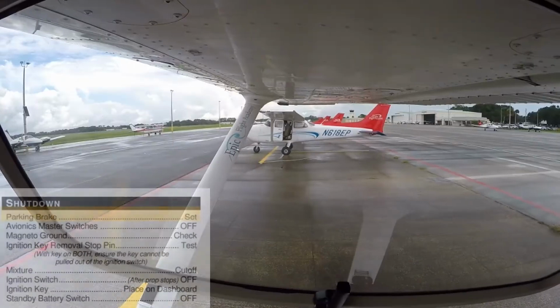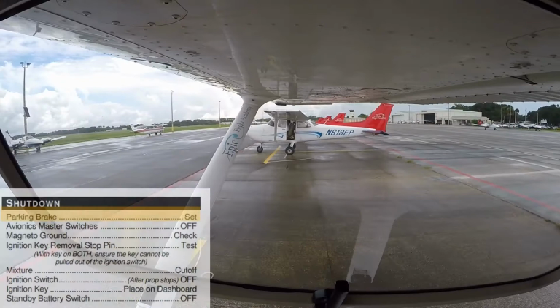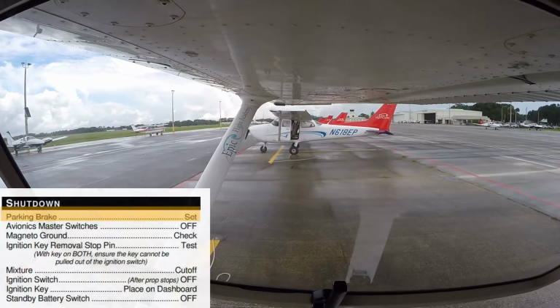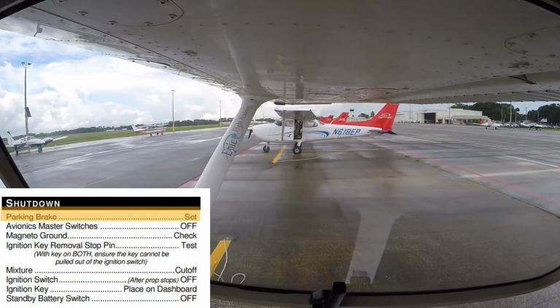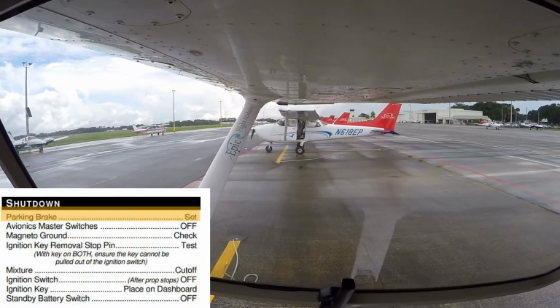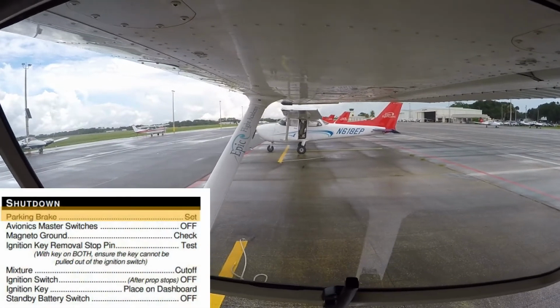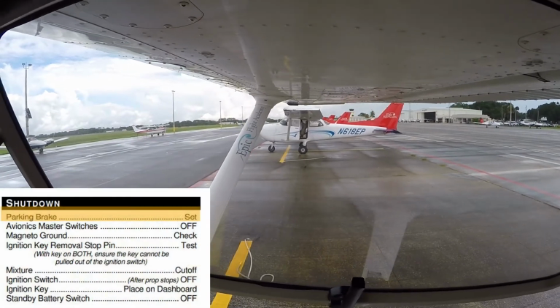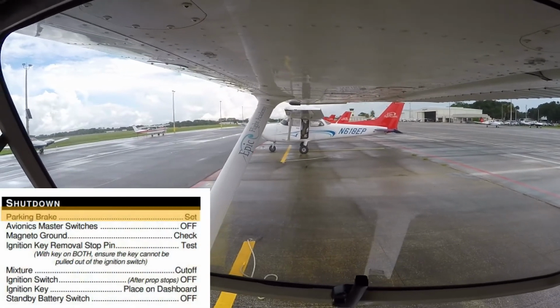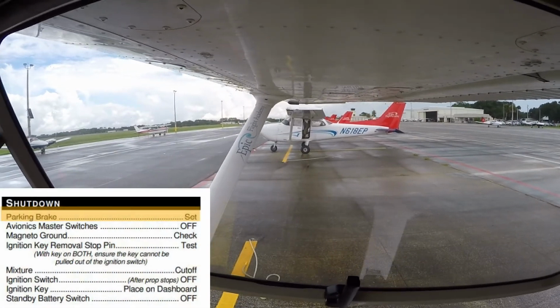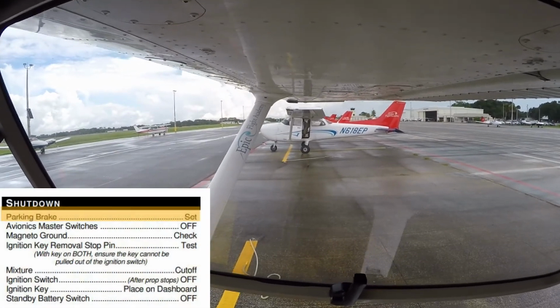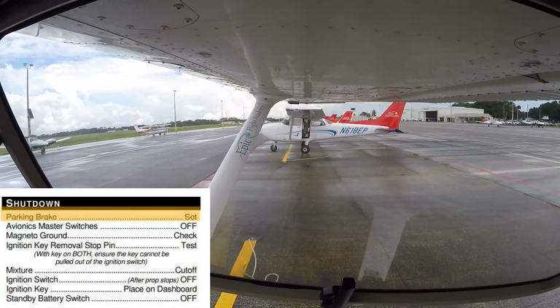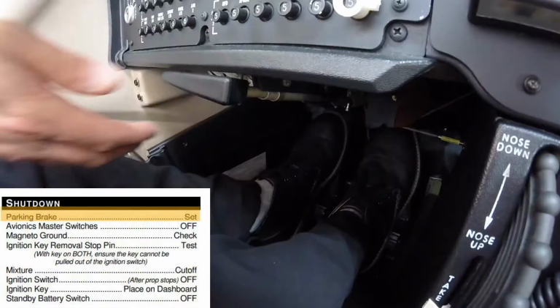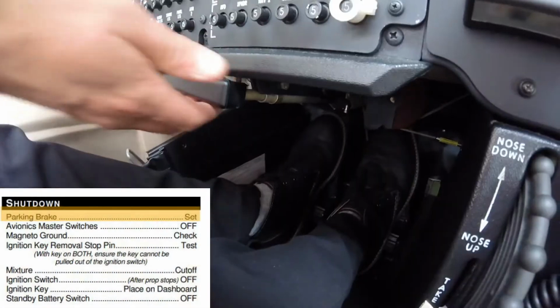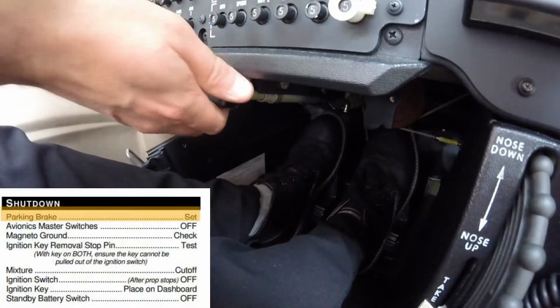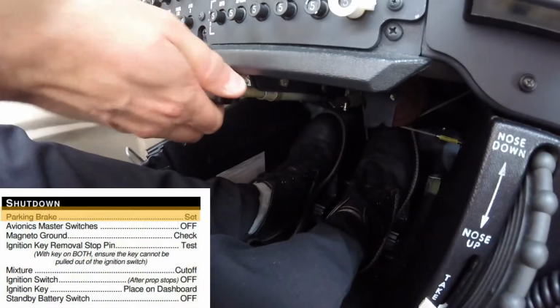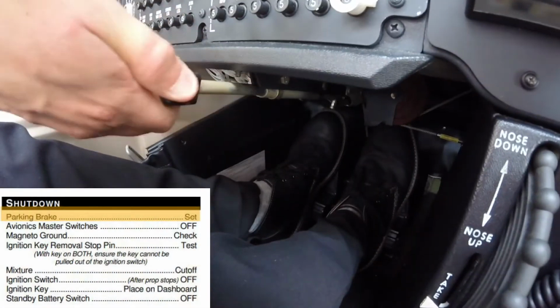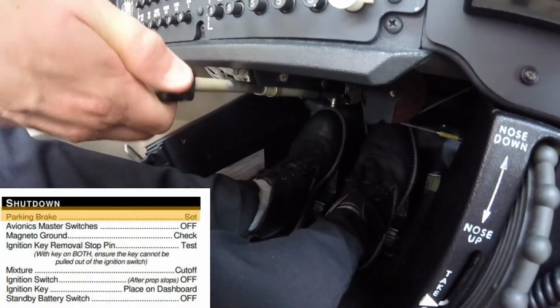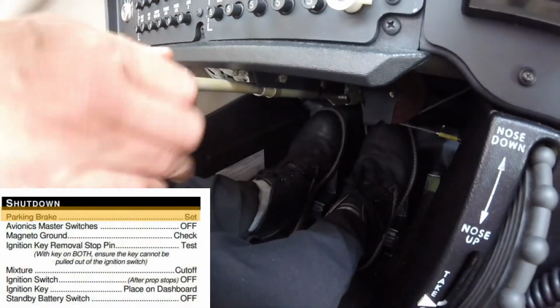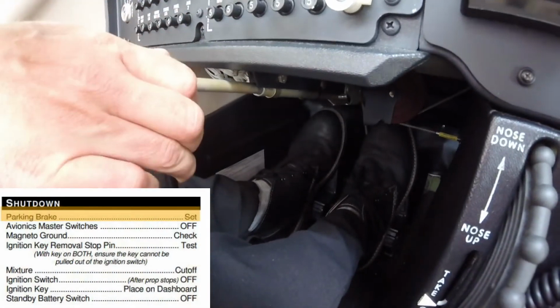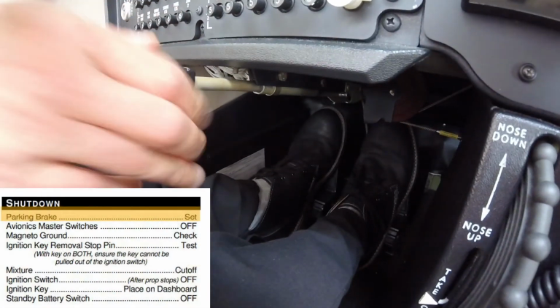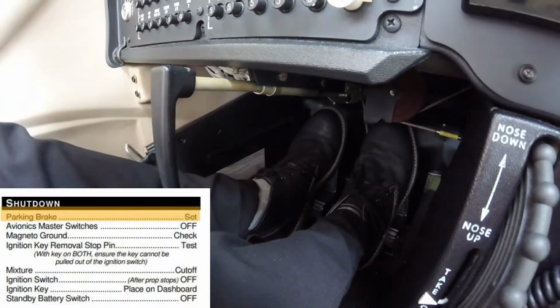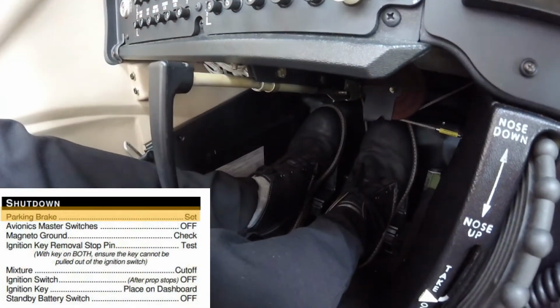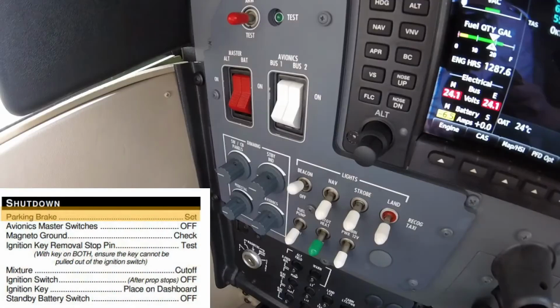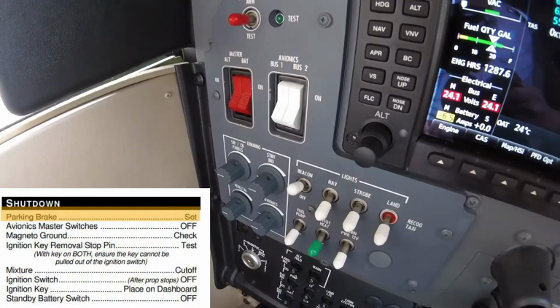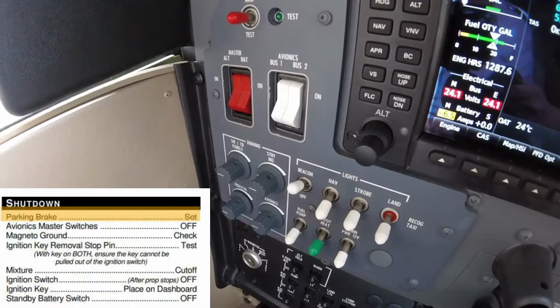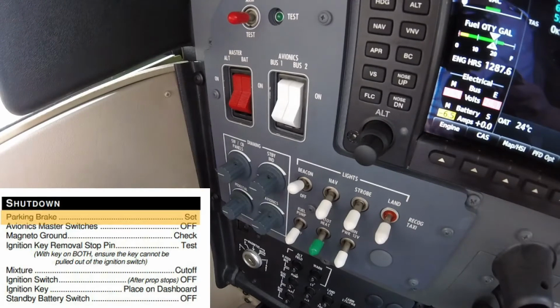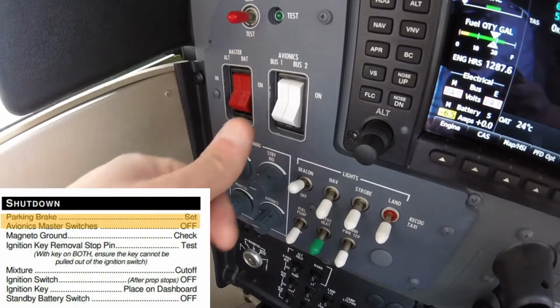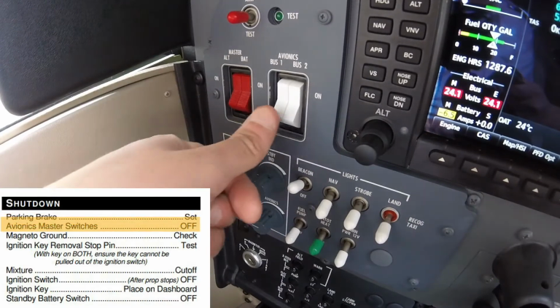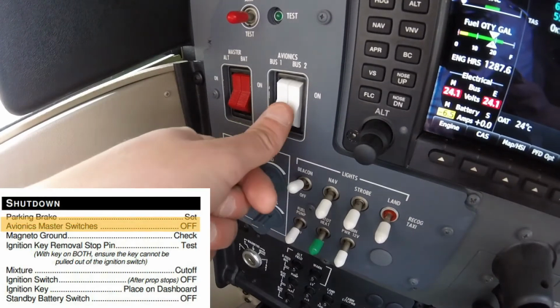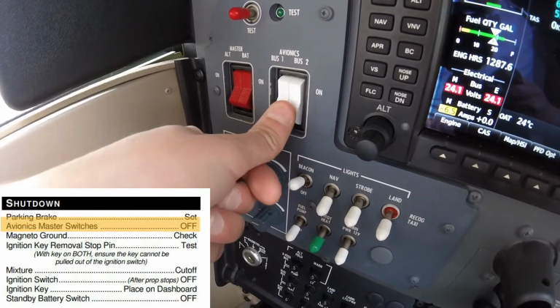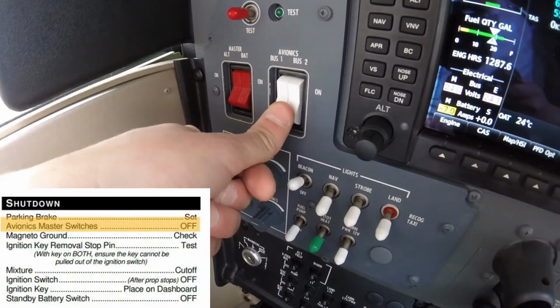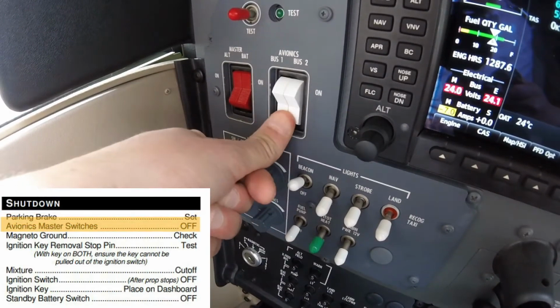Once the aircraft is in a parking spot on the ramp, the pilot engages the parking brake. The avionics master switches are then turned off.